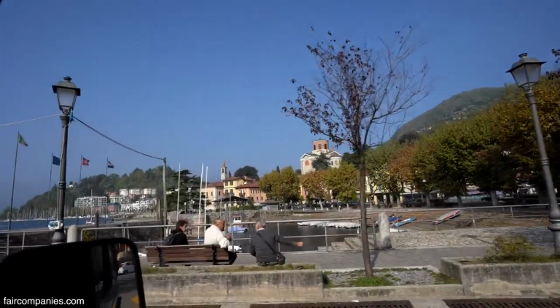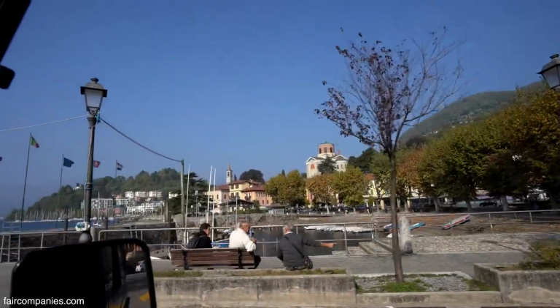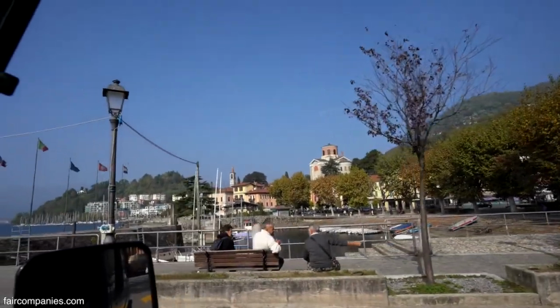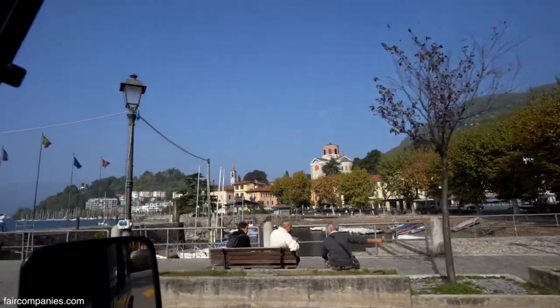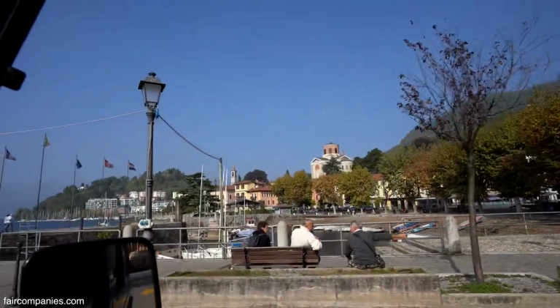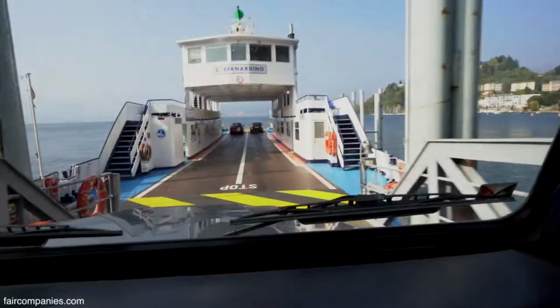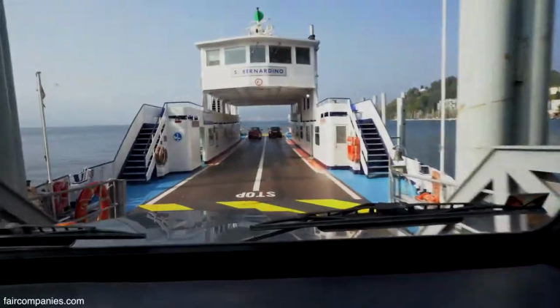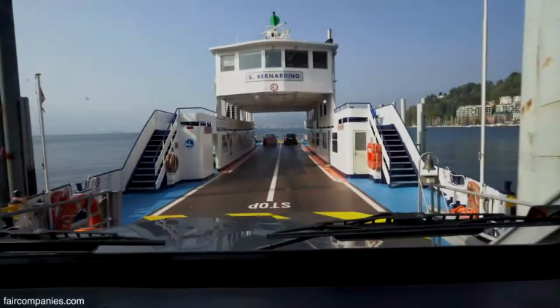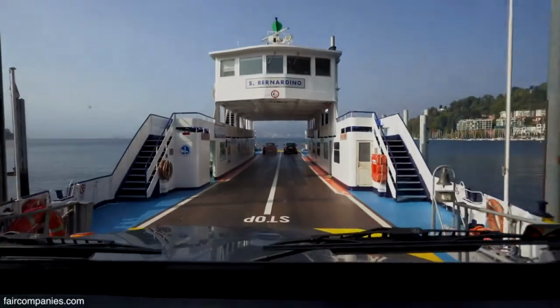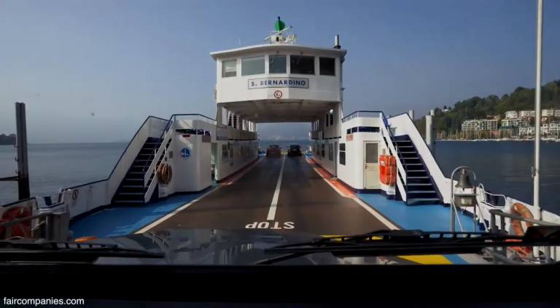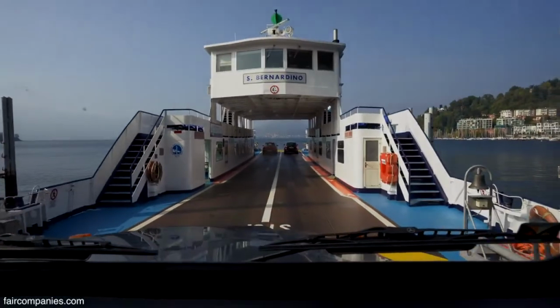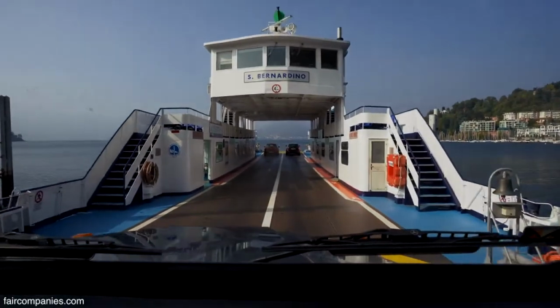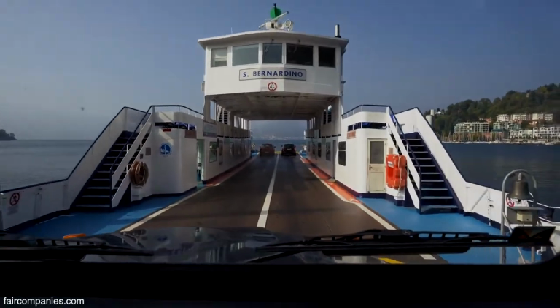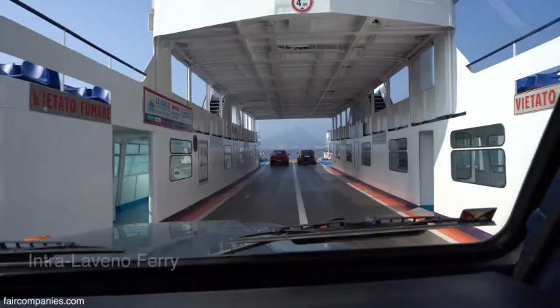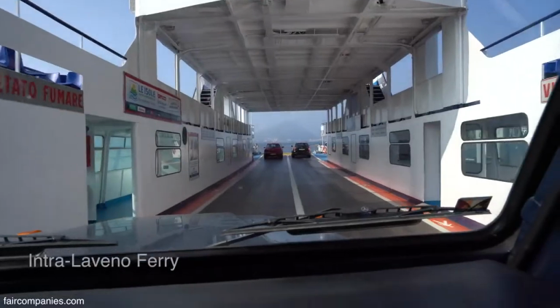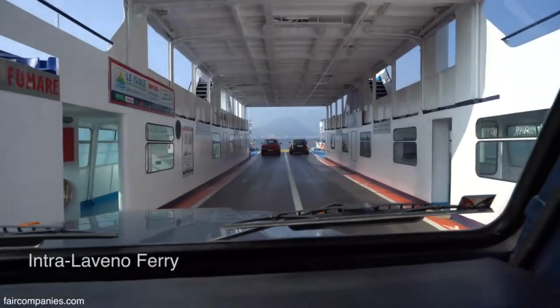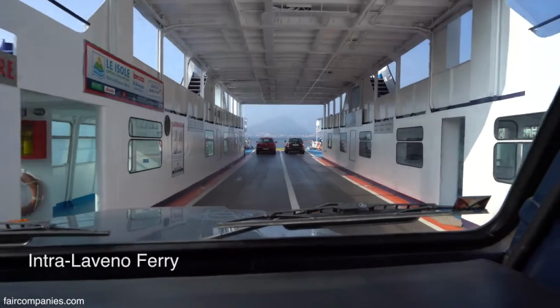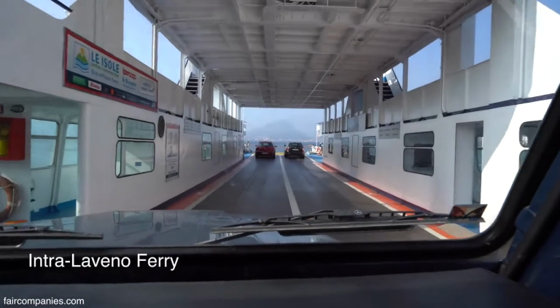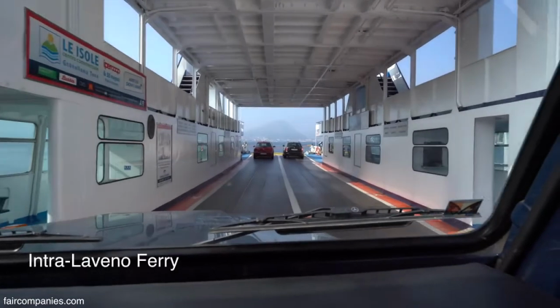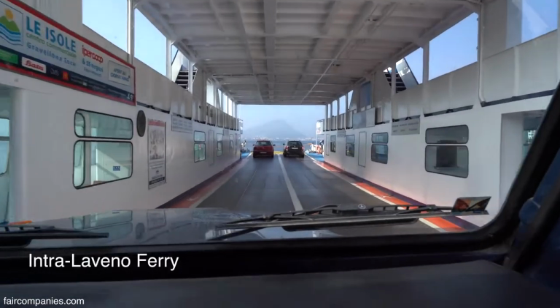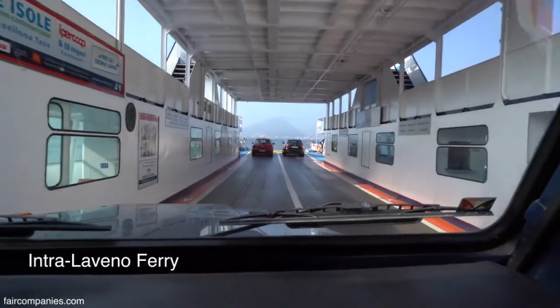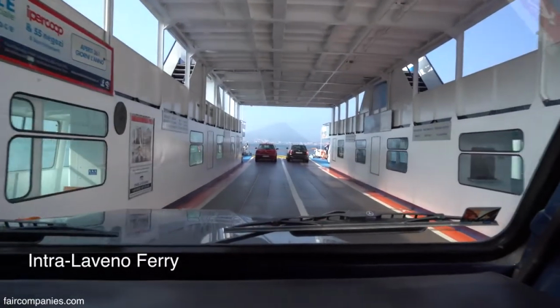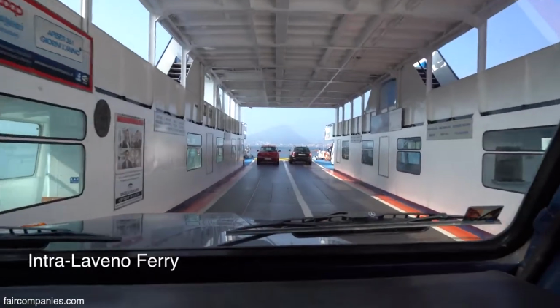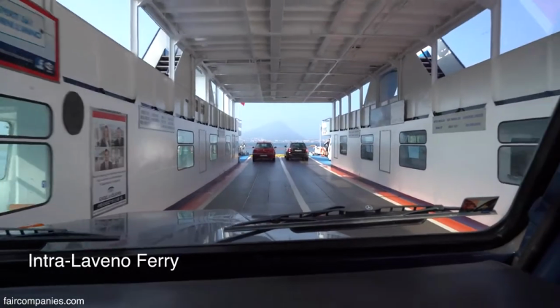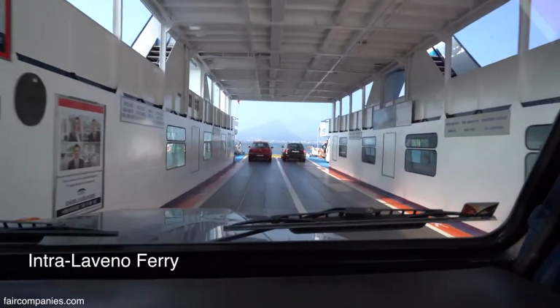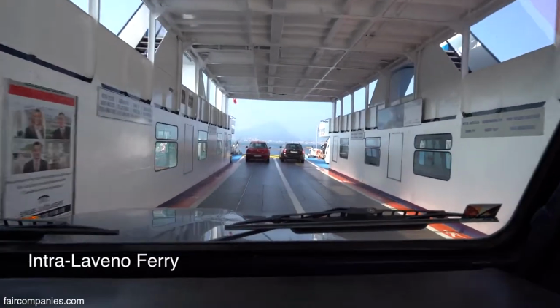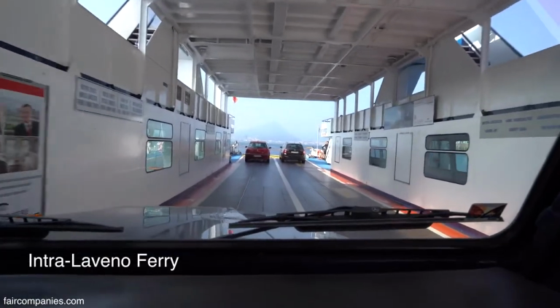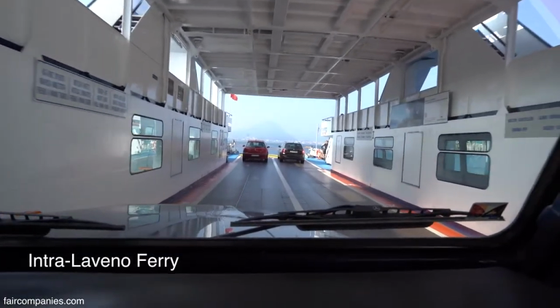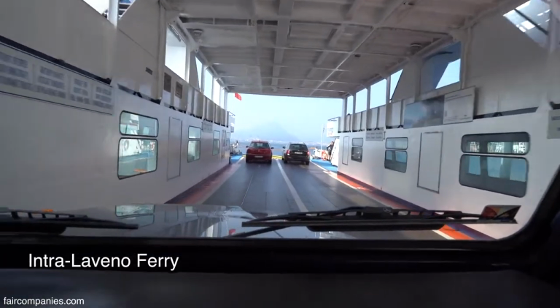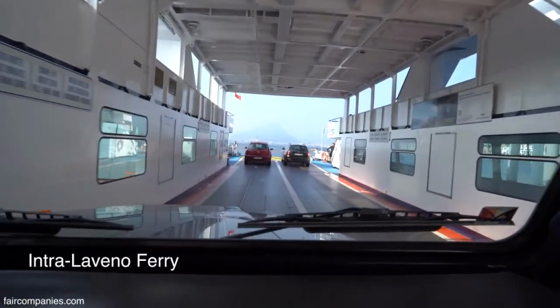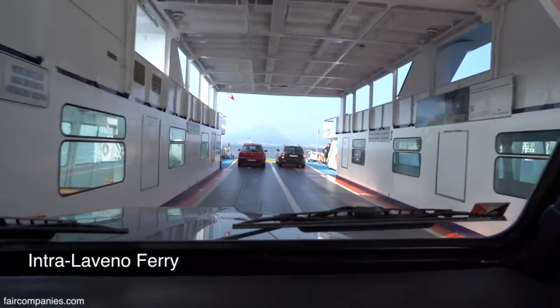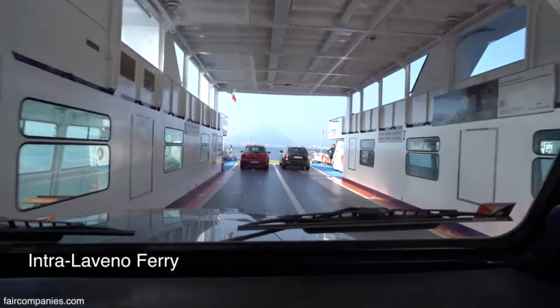This is the ferry line. What about our cars? I don't know how often they leave on Sunday. Now we're on the ferry!